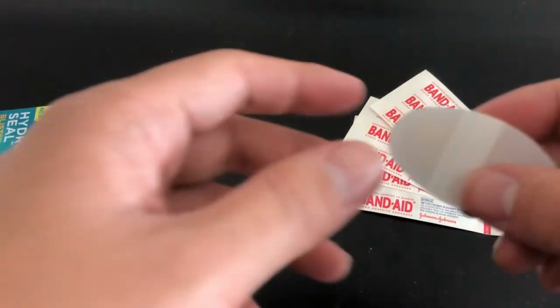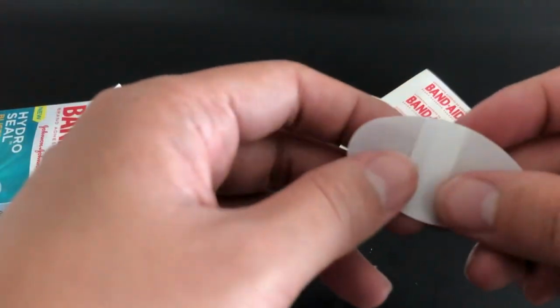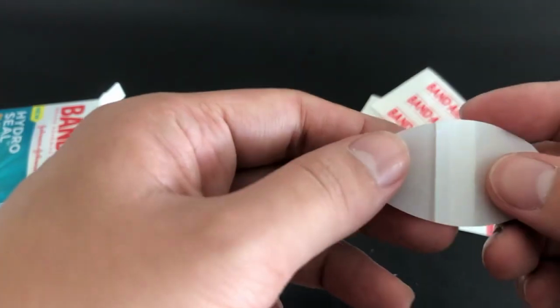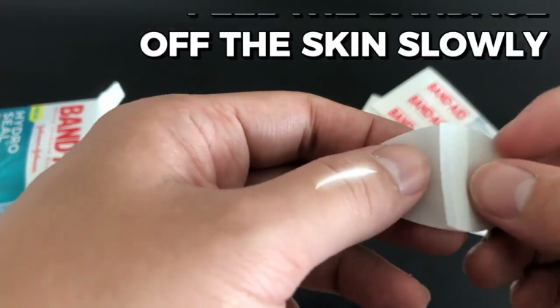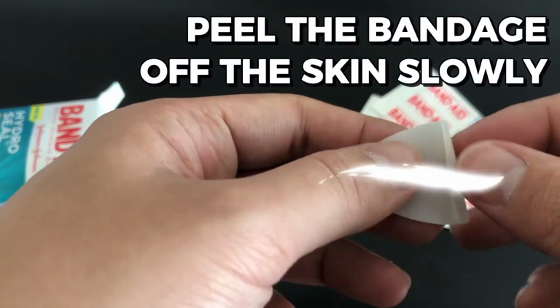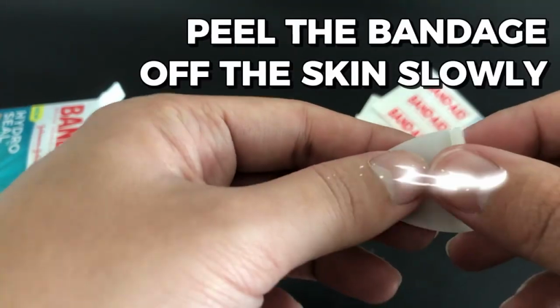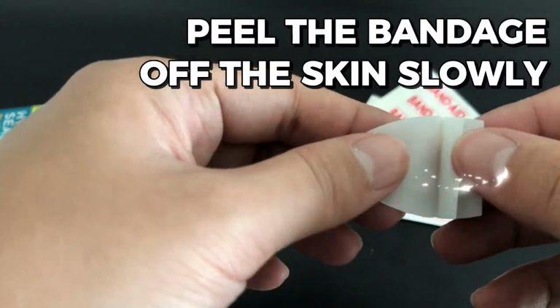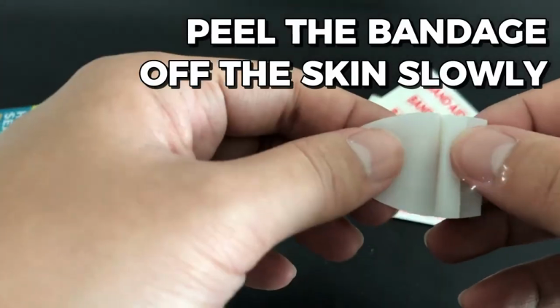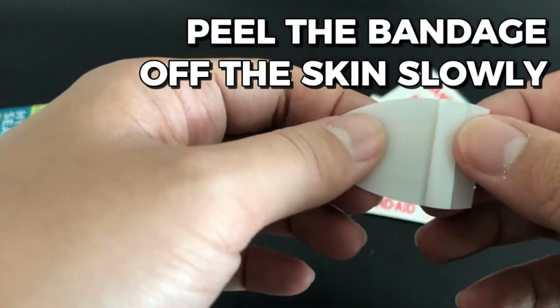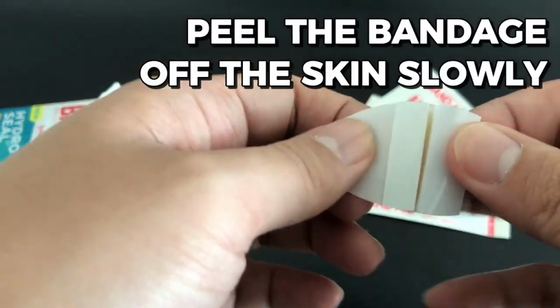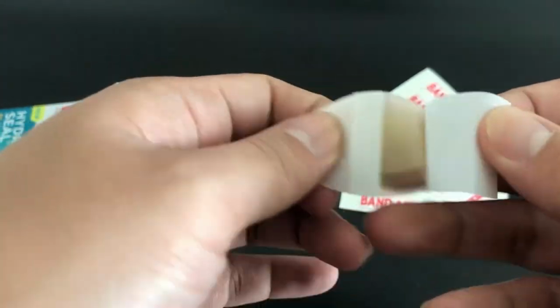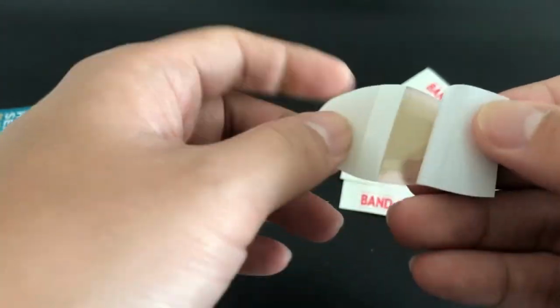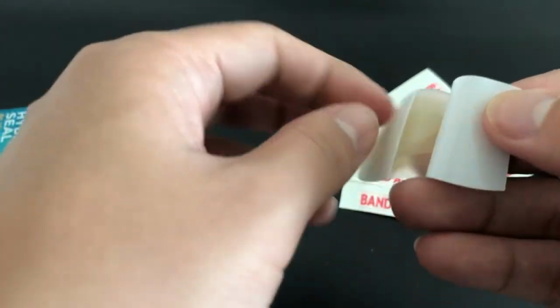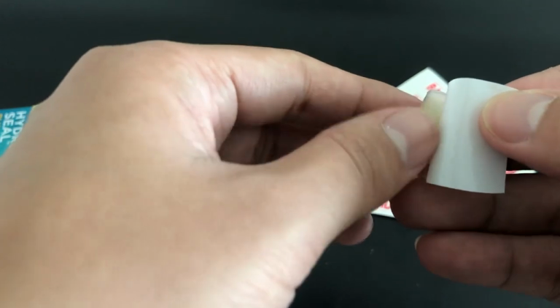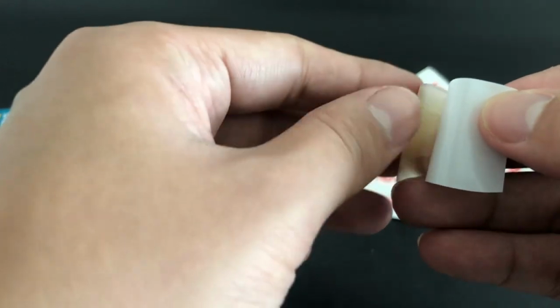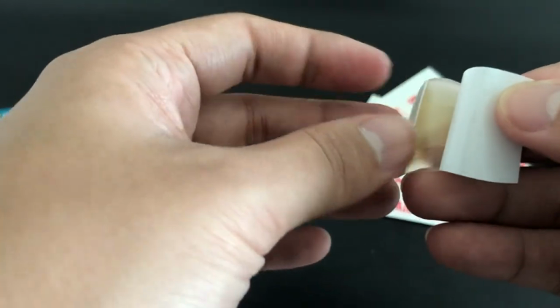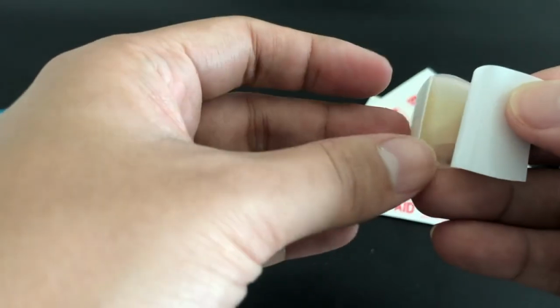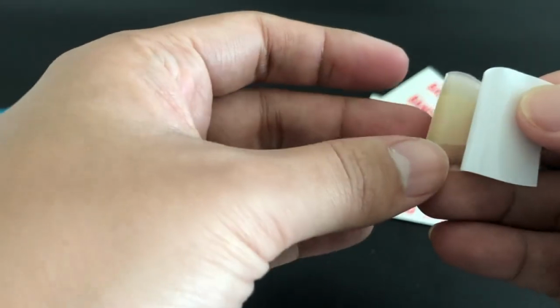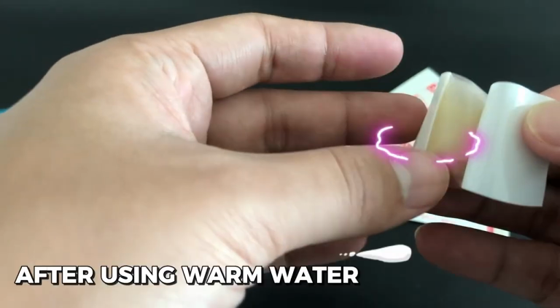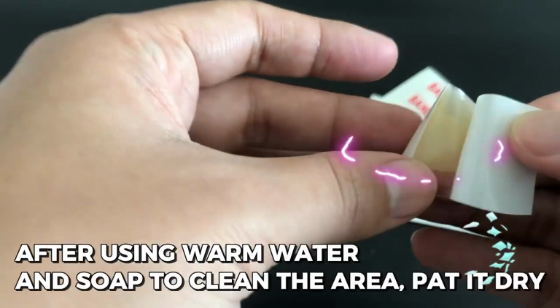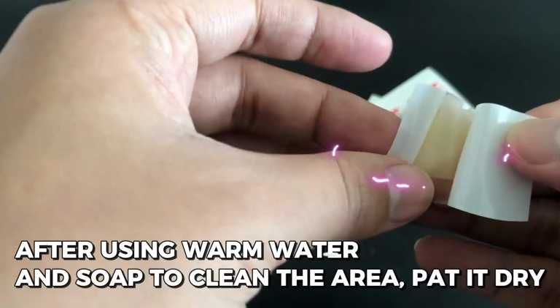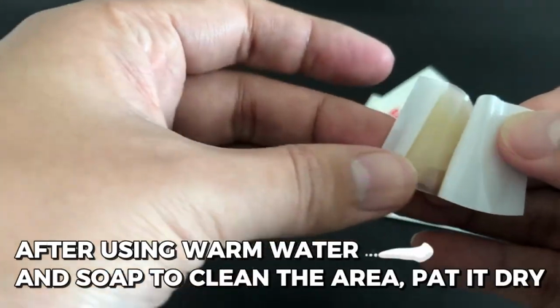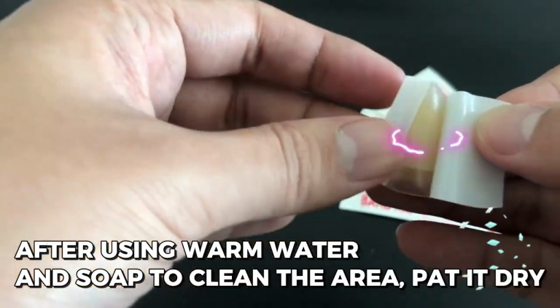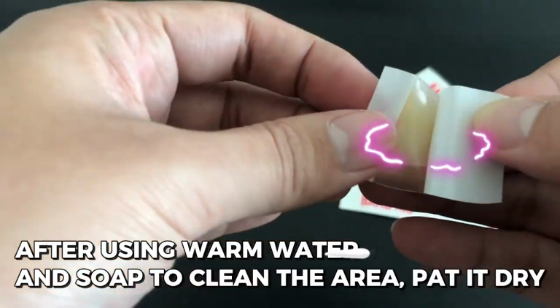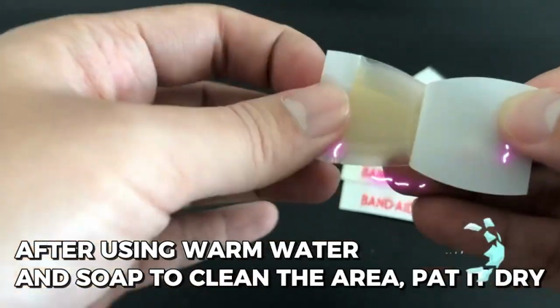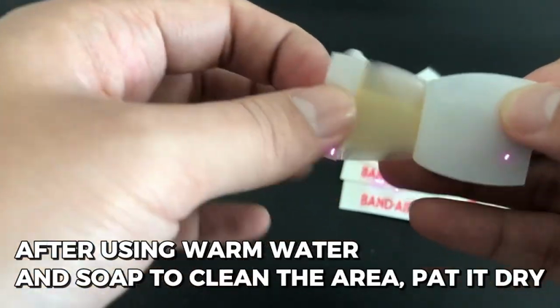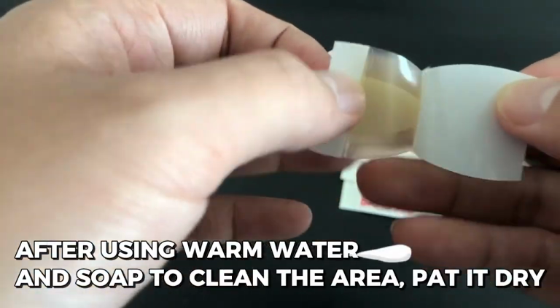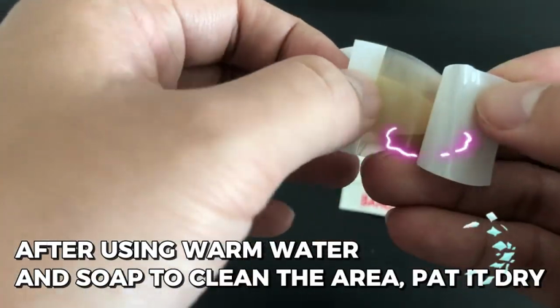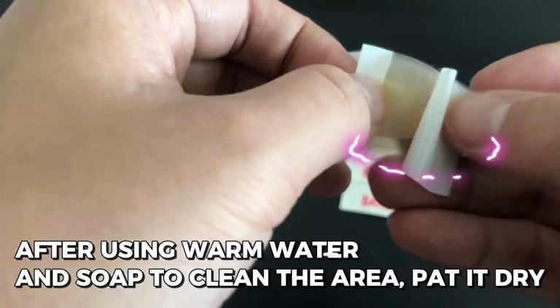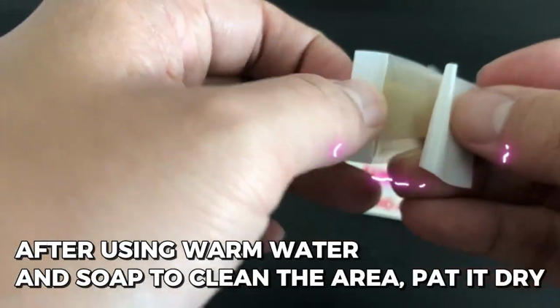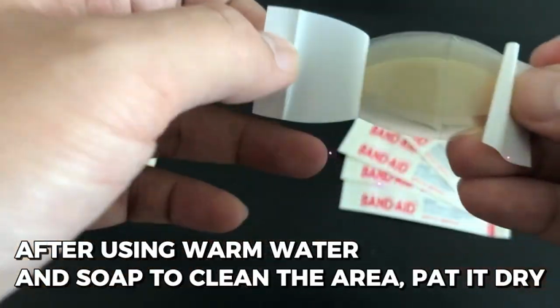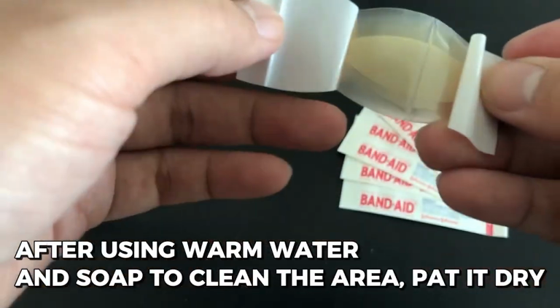Peel the bandage off the skin slowly when it's time to remove it. After using warm water and soap to clean the area, pat it dry.